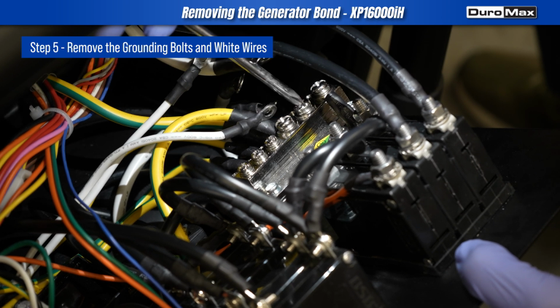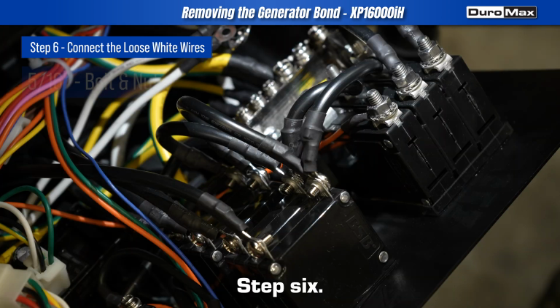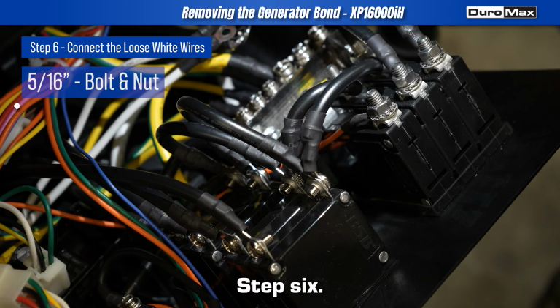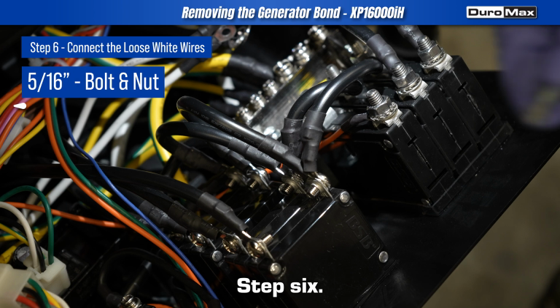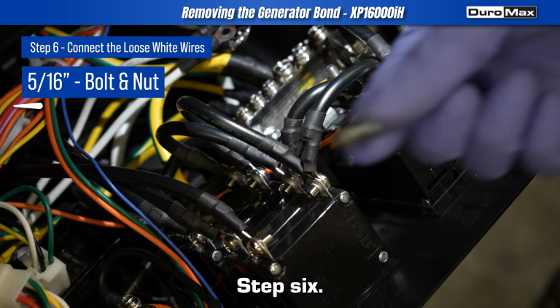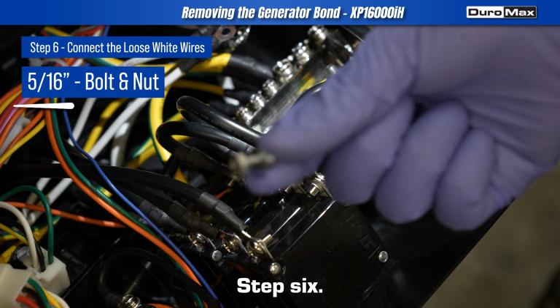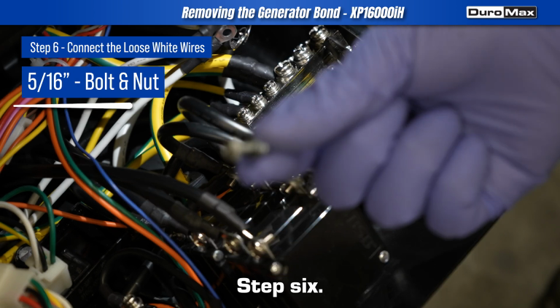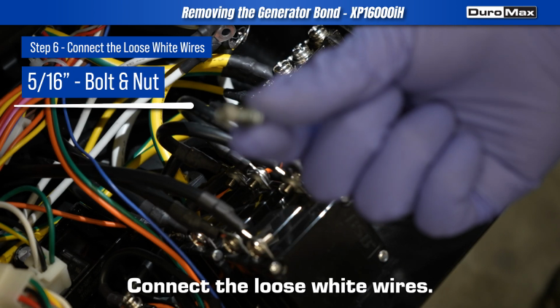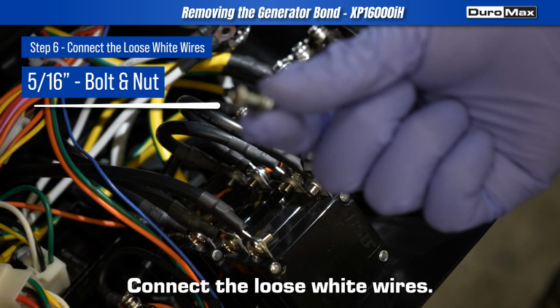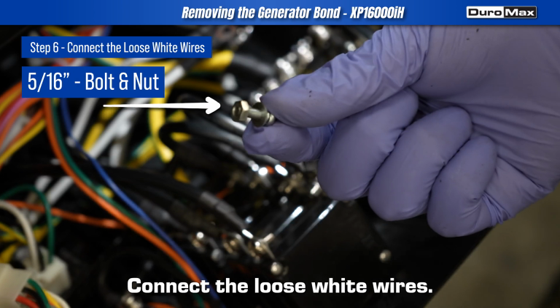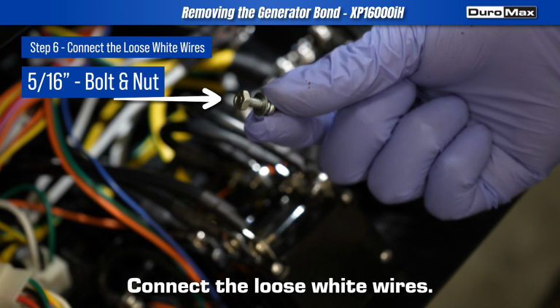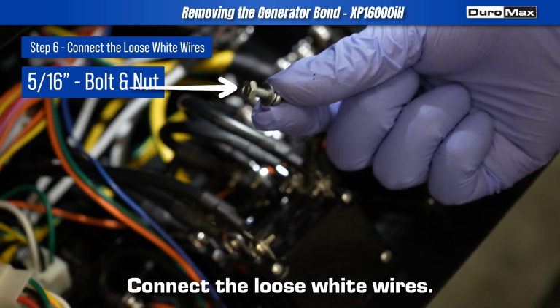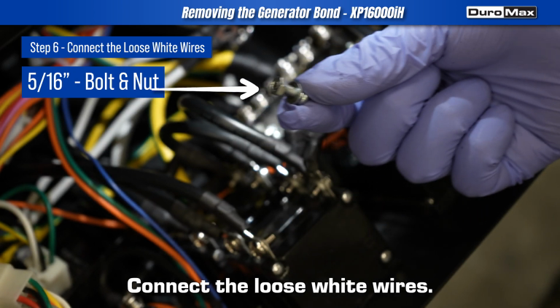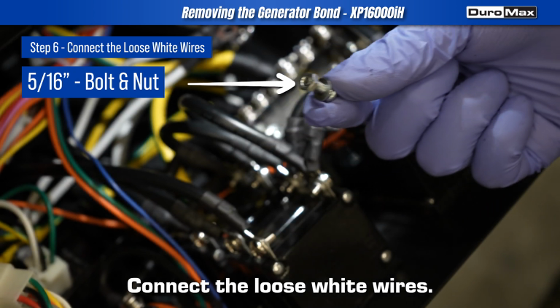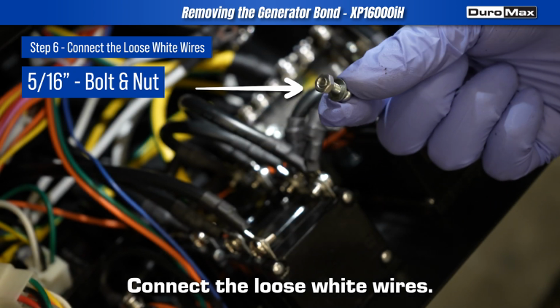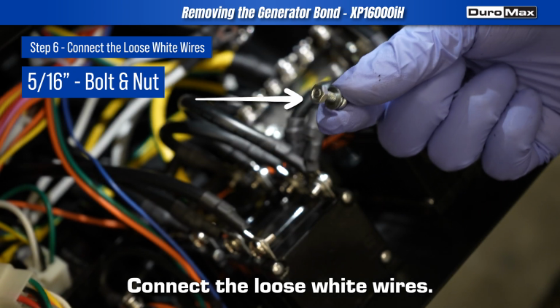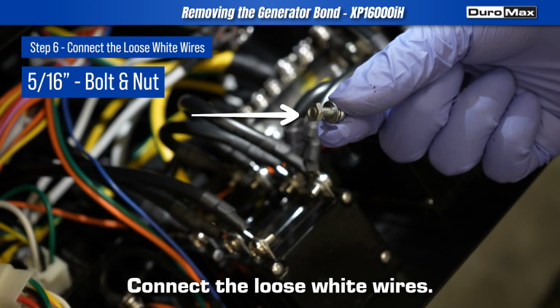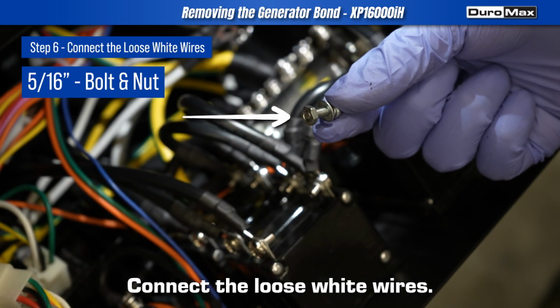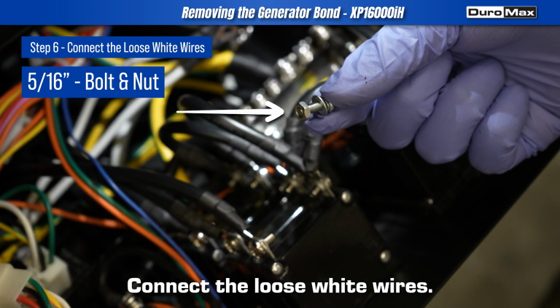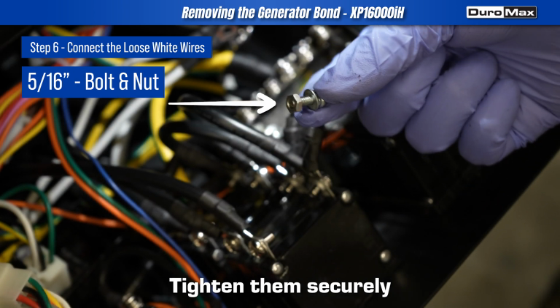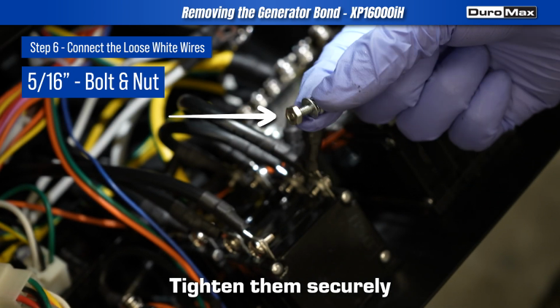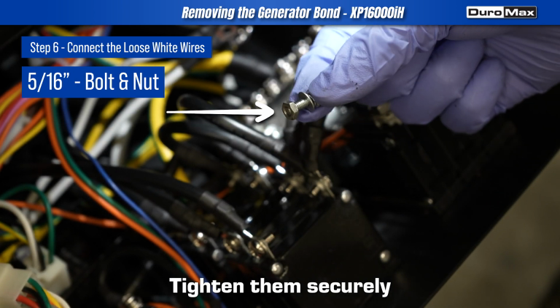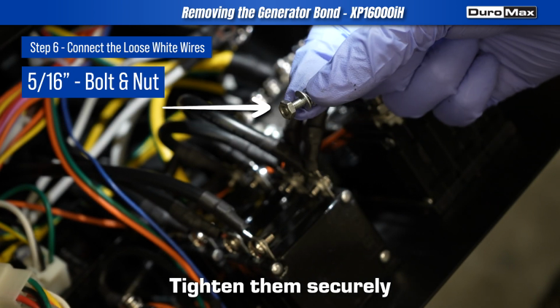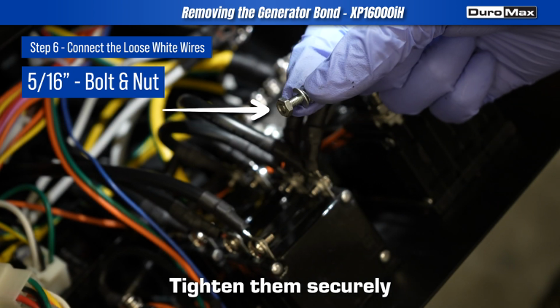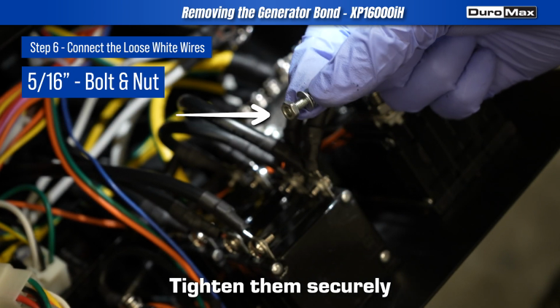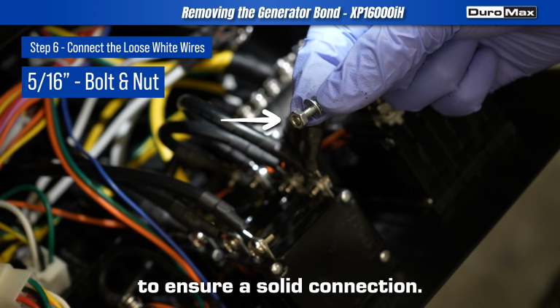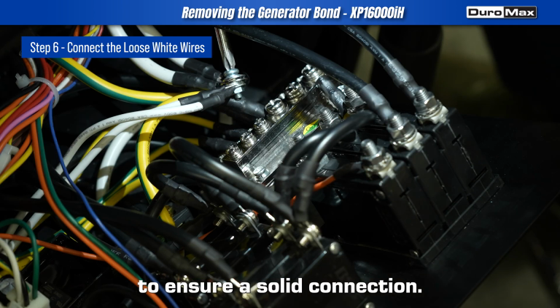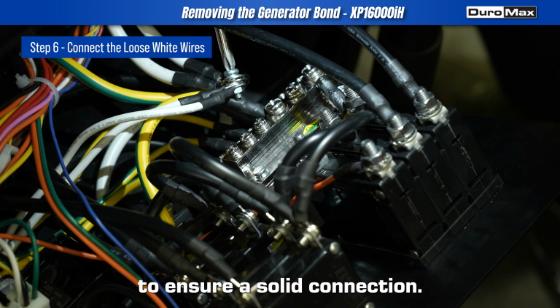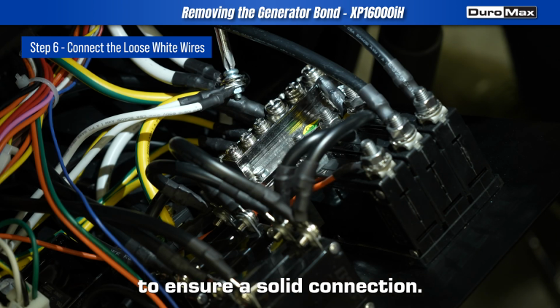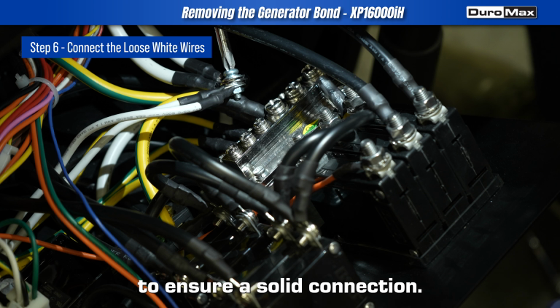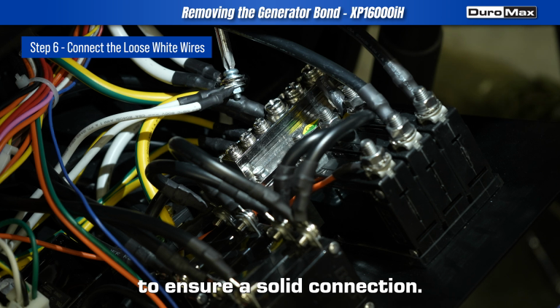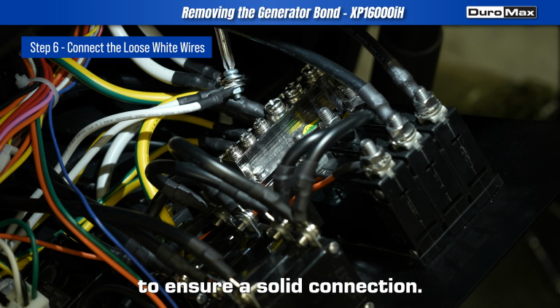Step 6: Connect the loose white wires. Tighten them securely to ensure a solid connection.